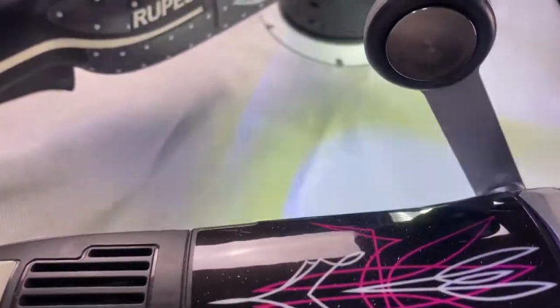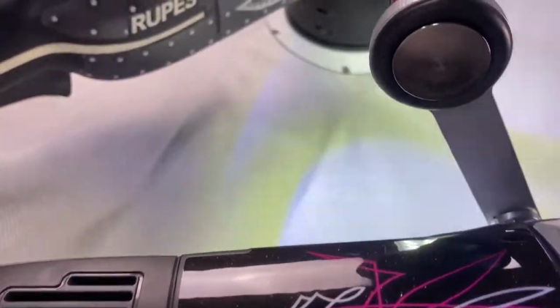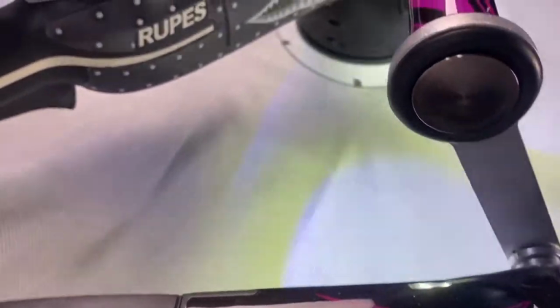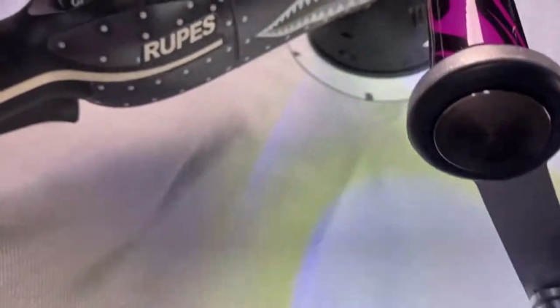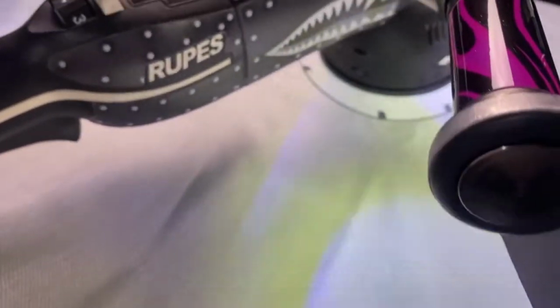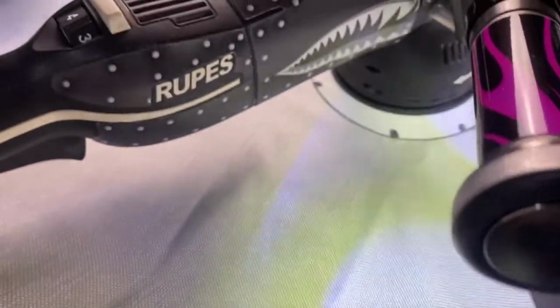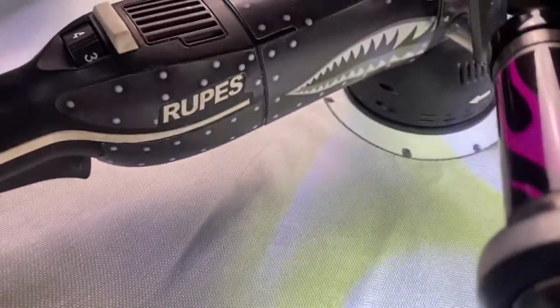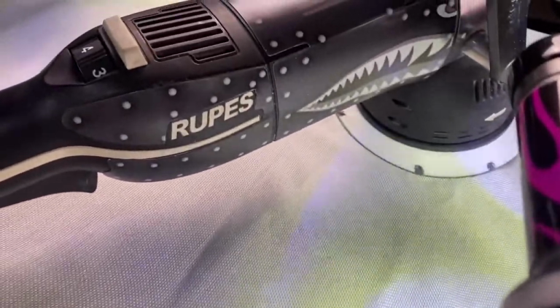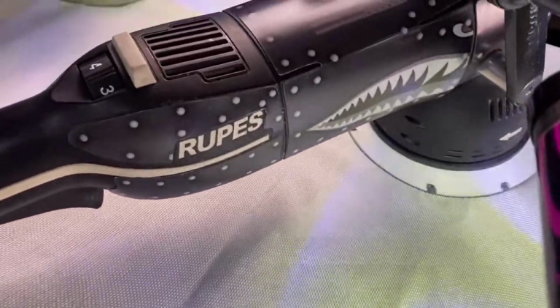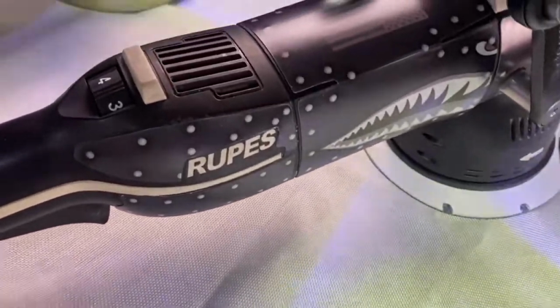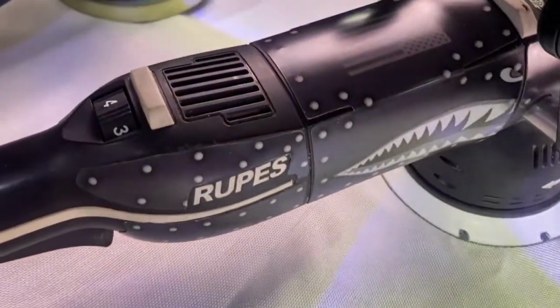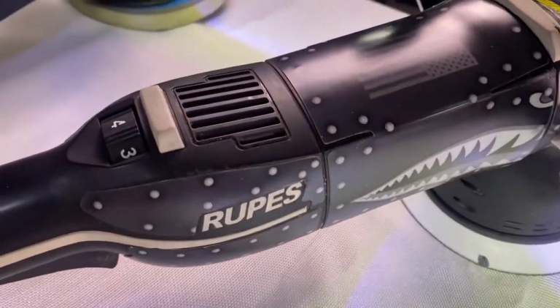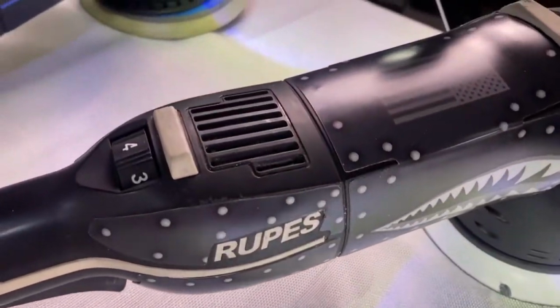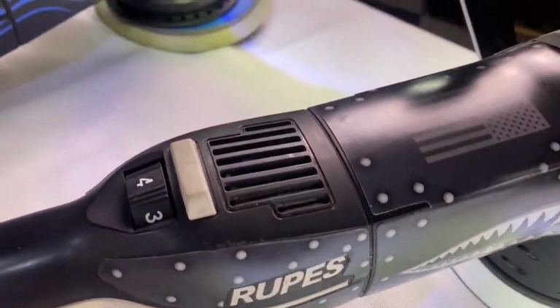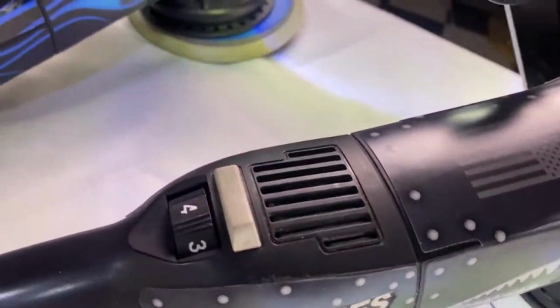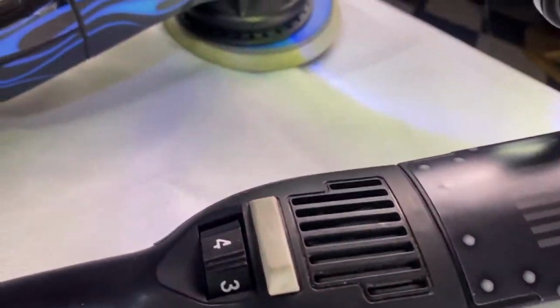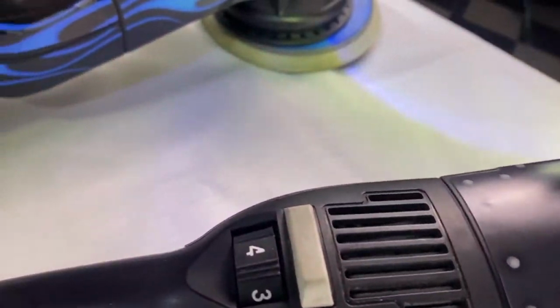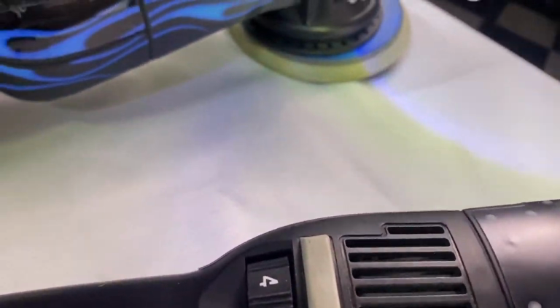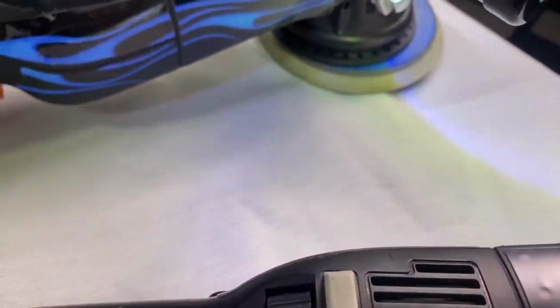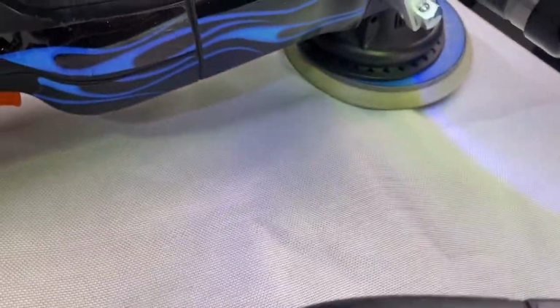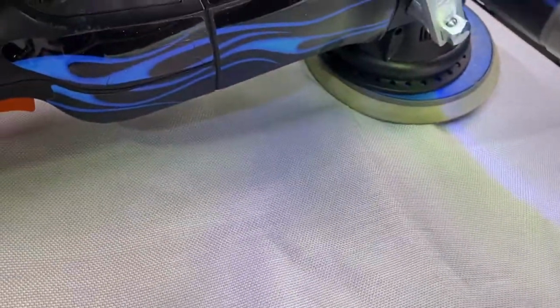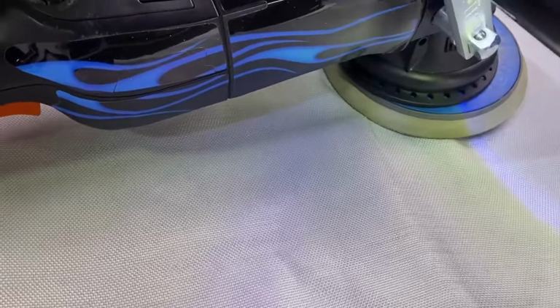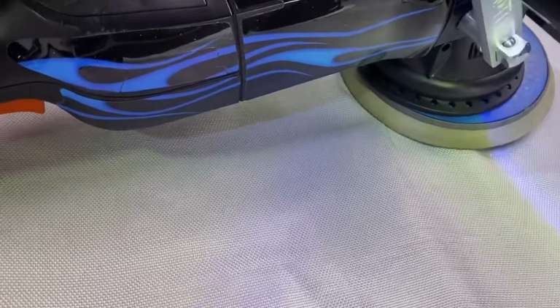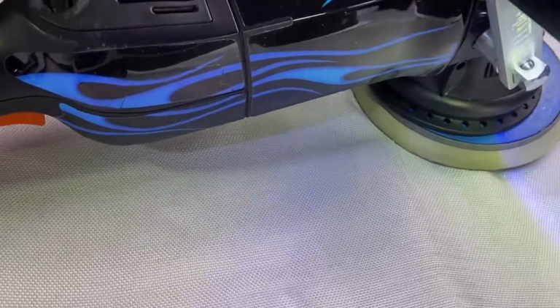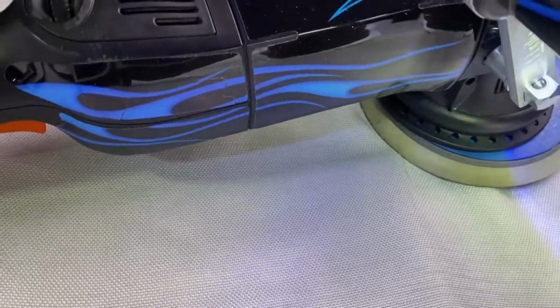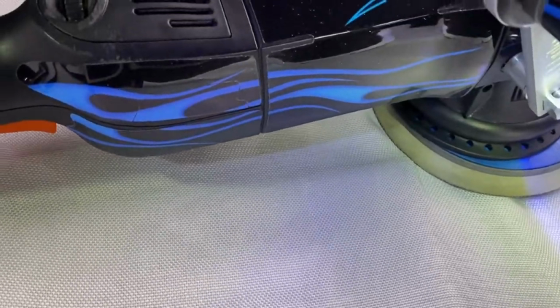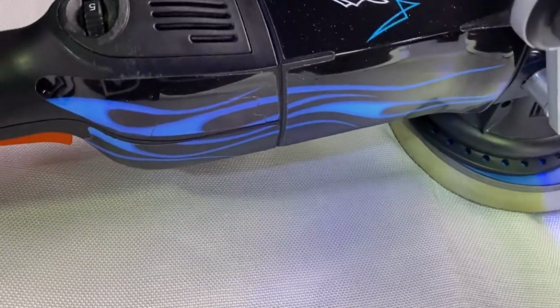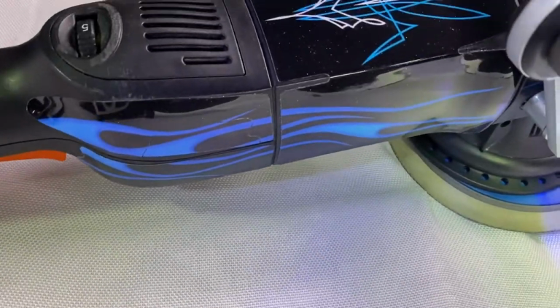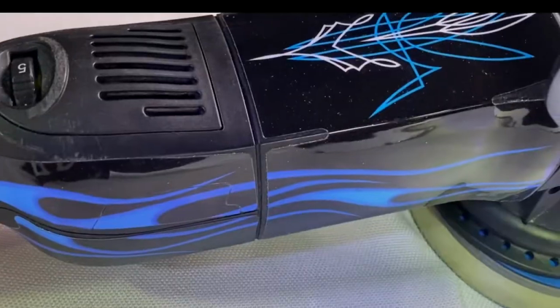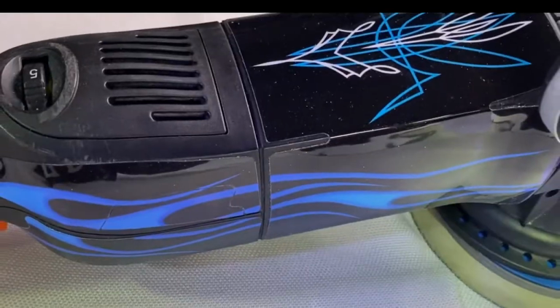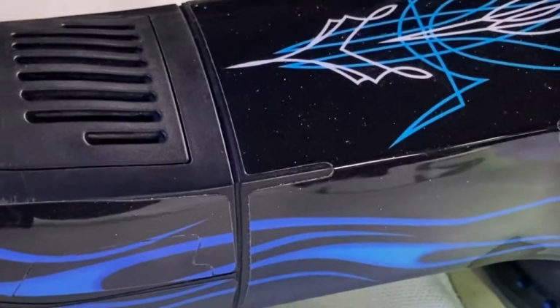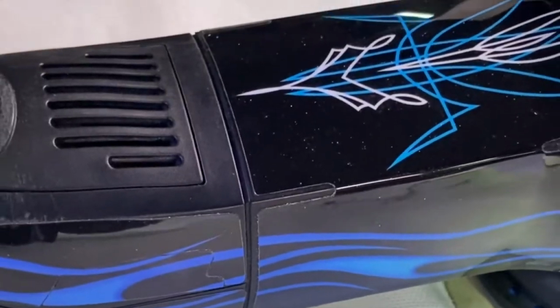Available now for Rupes polishers and more to come. Buff Bright Skins at buffbright.com.